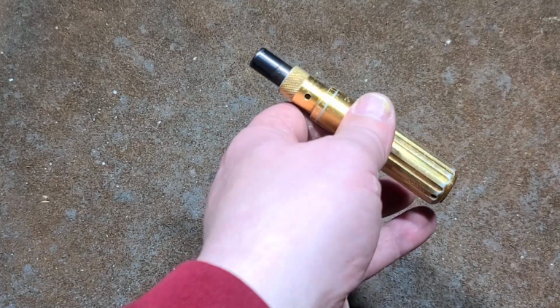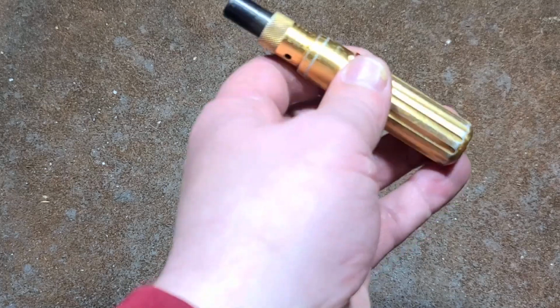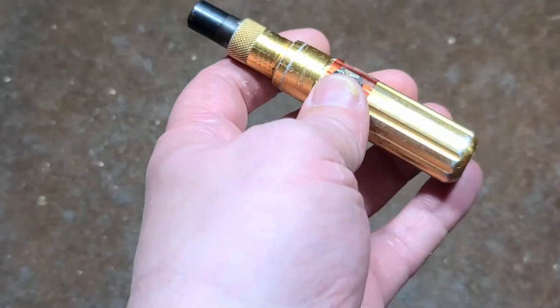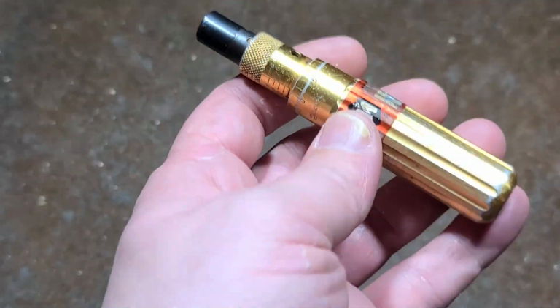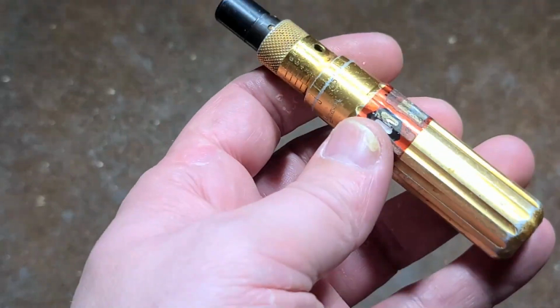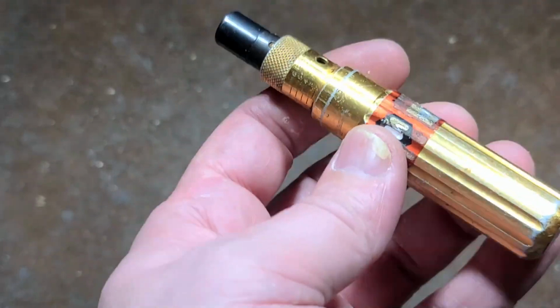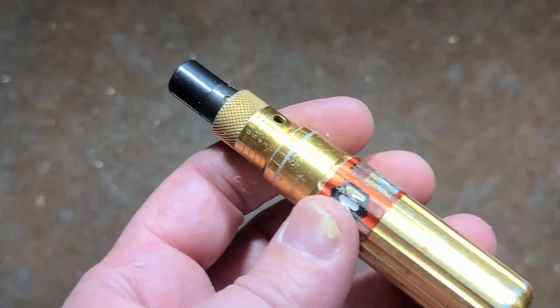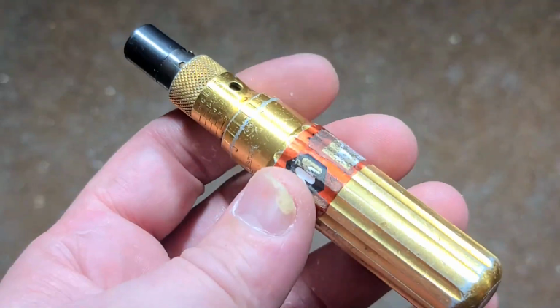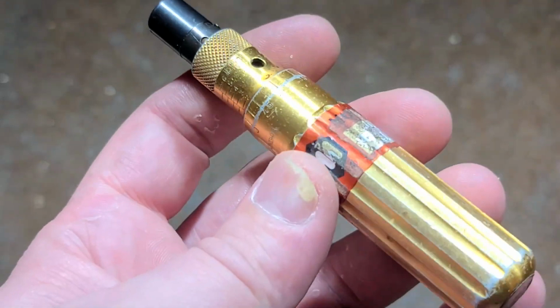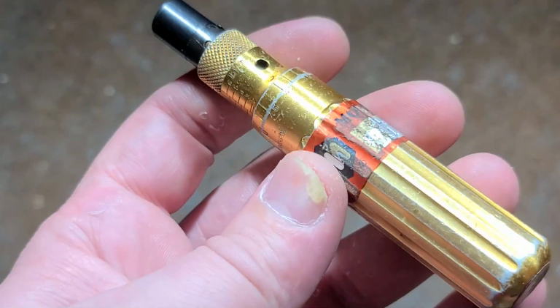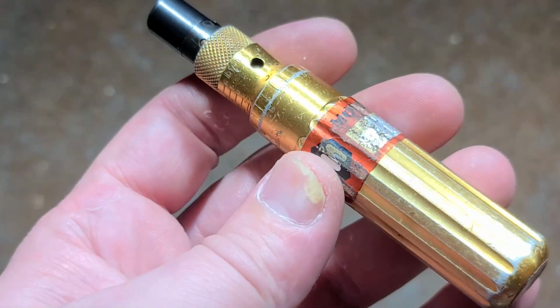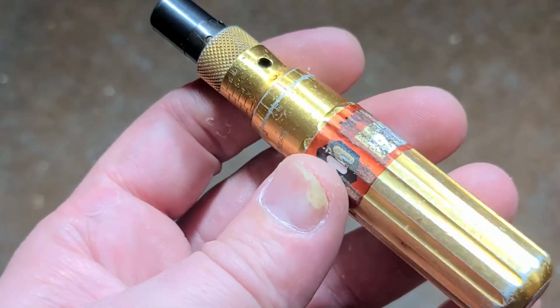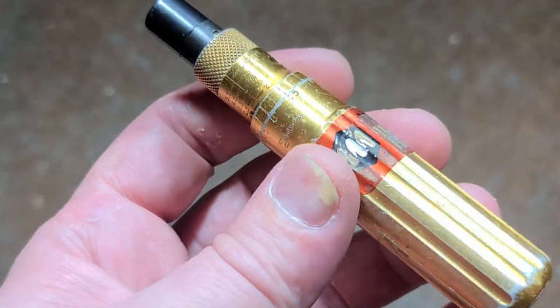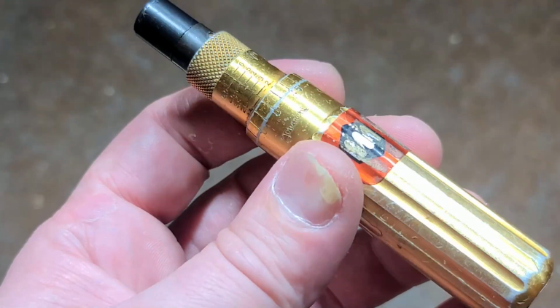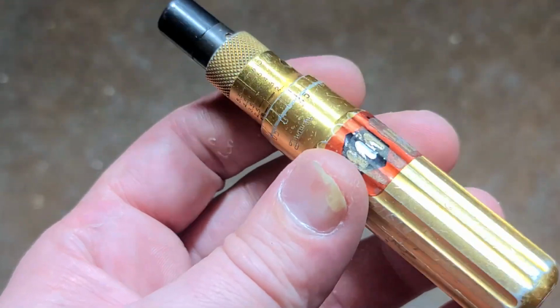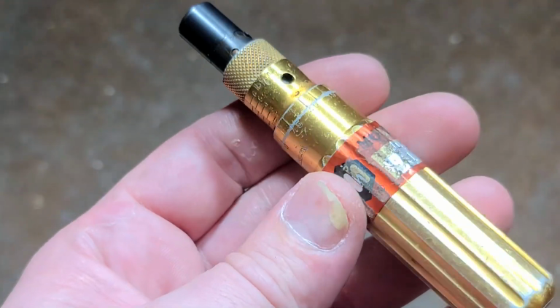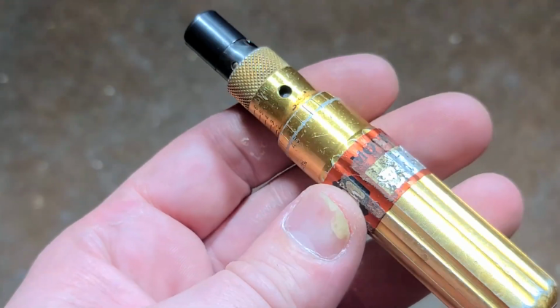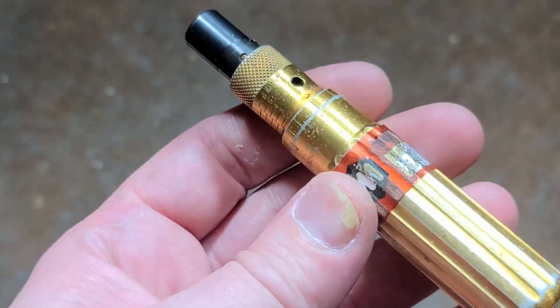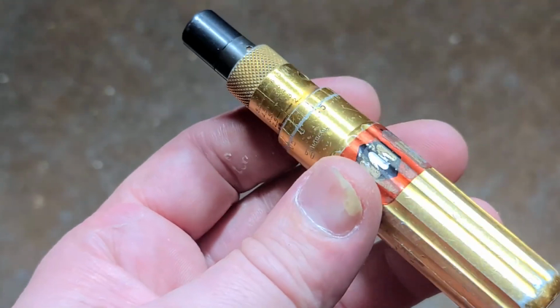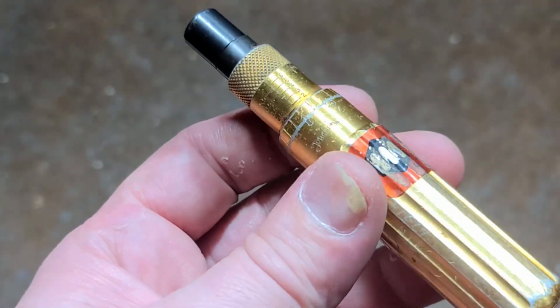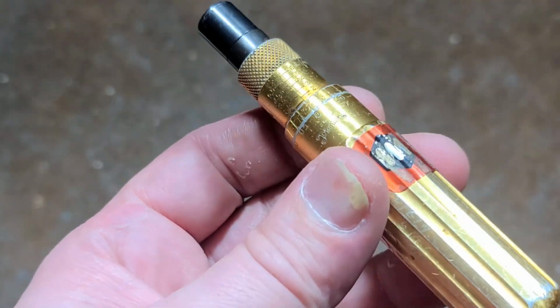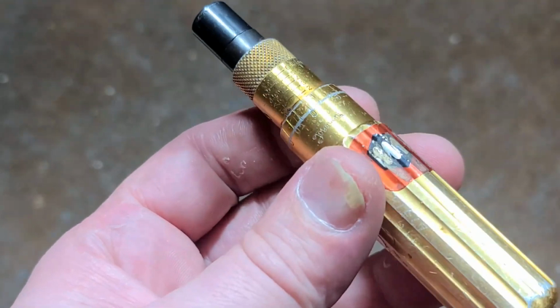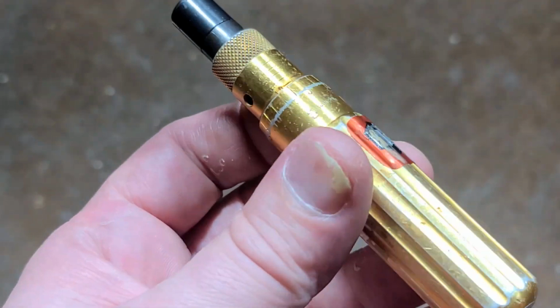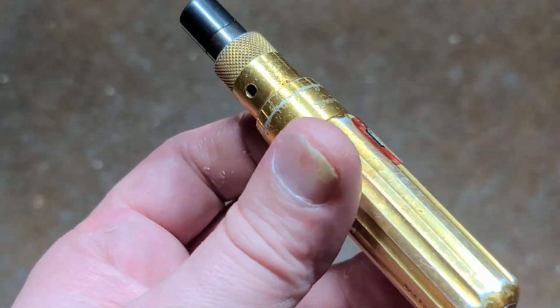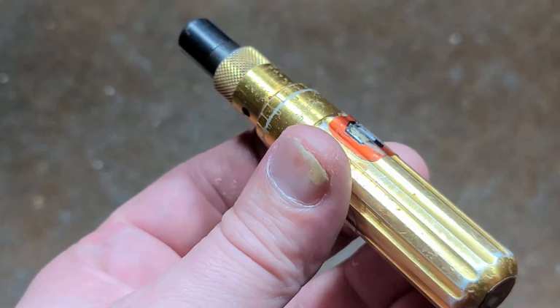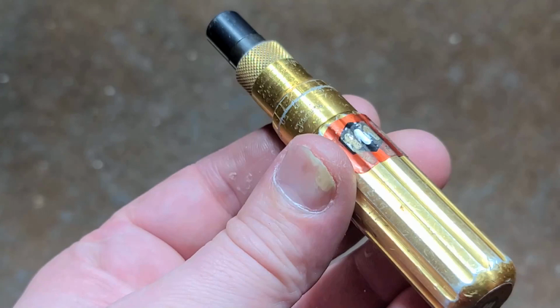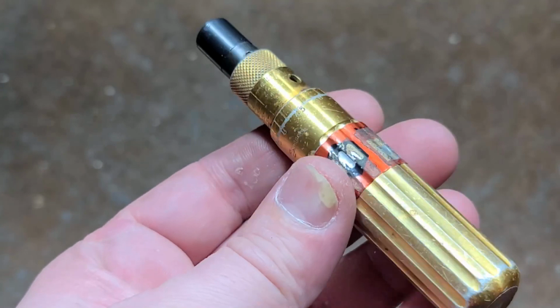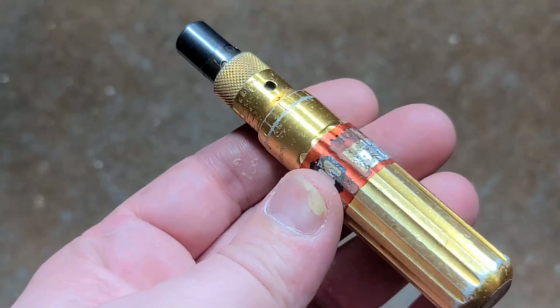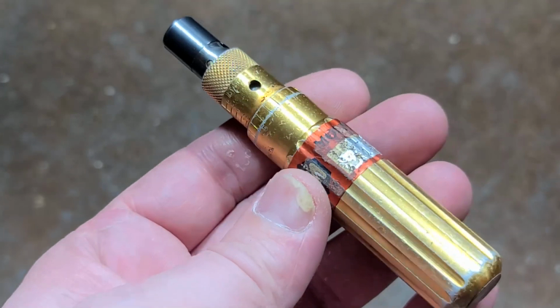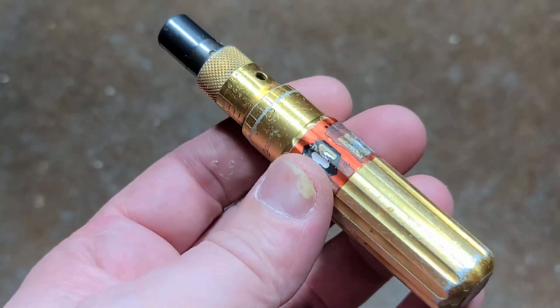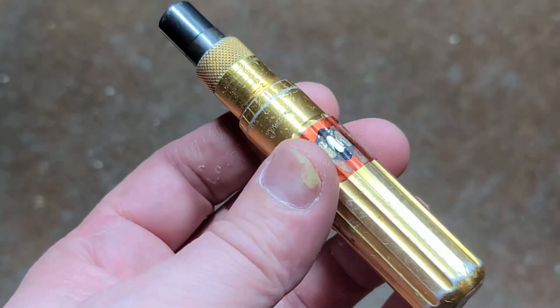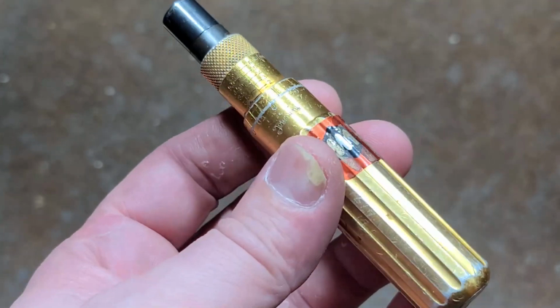It's Maximus here. Just wanted to do another video about one of these Tohnichi torque screwdrivers. They are considered a premium brand of torque screwdriver.